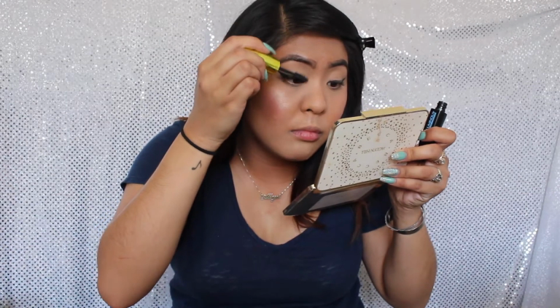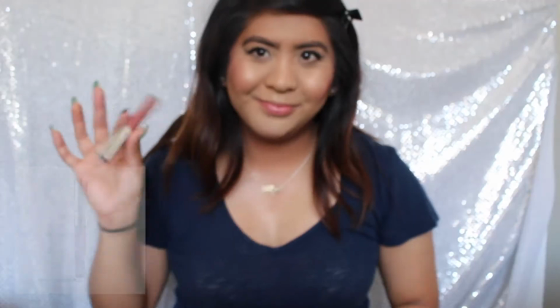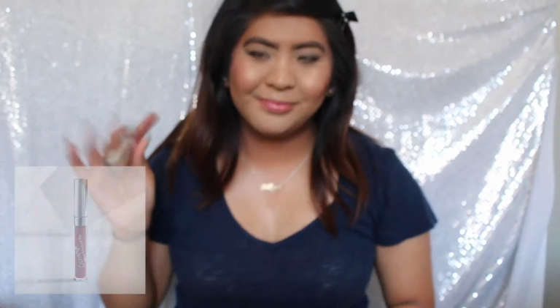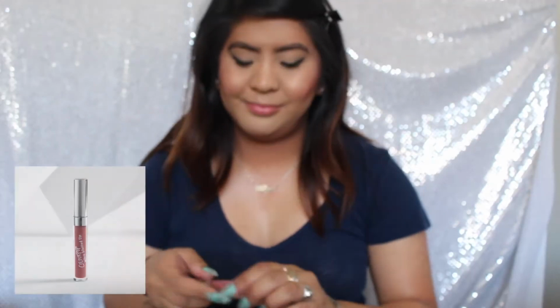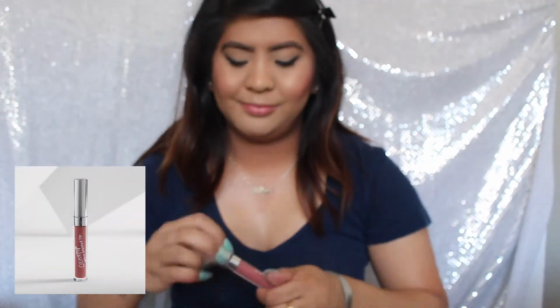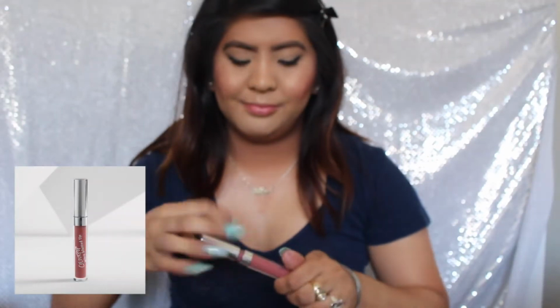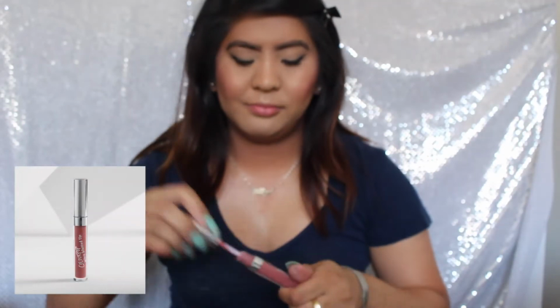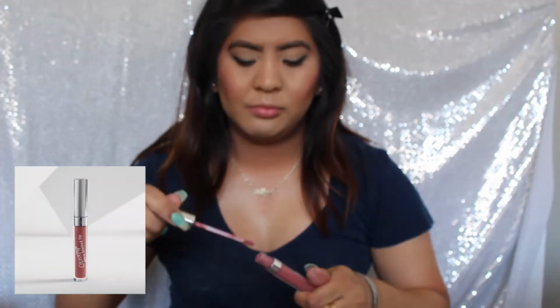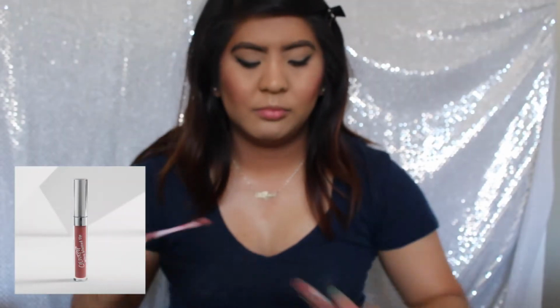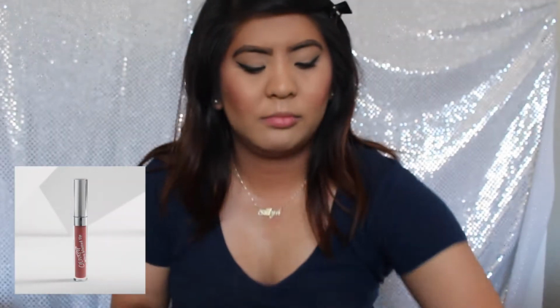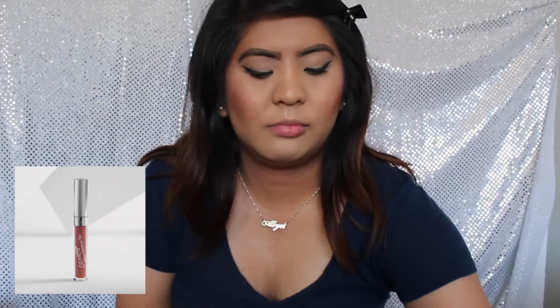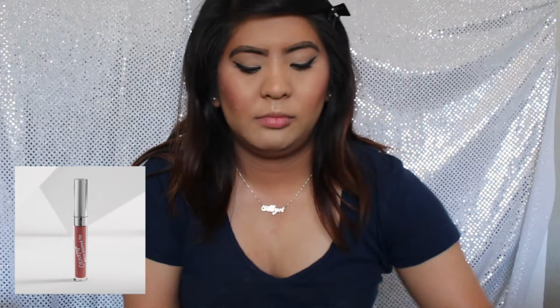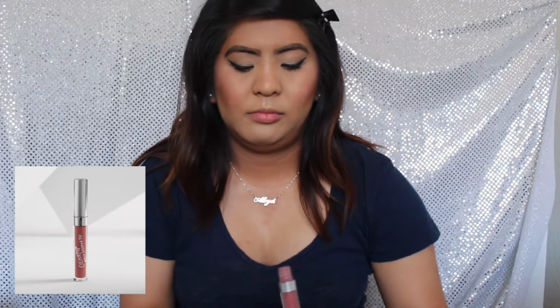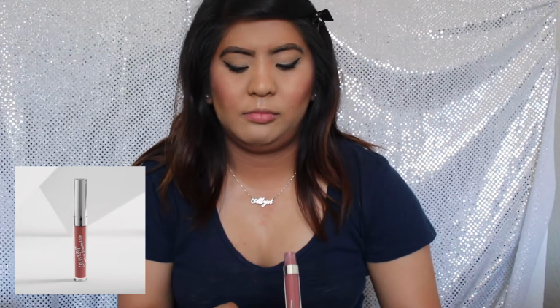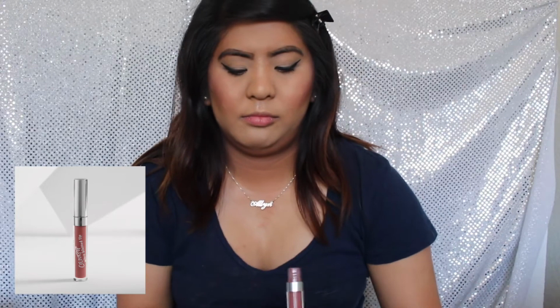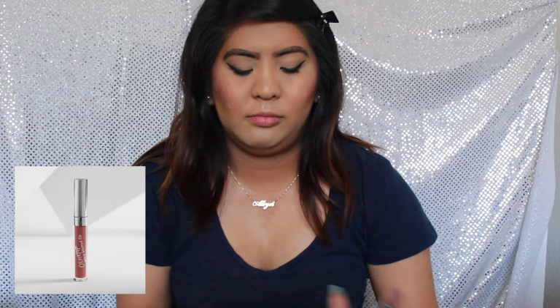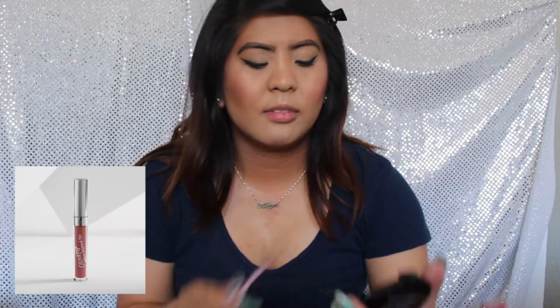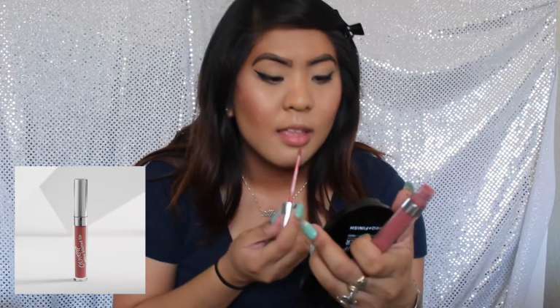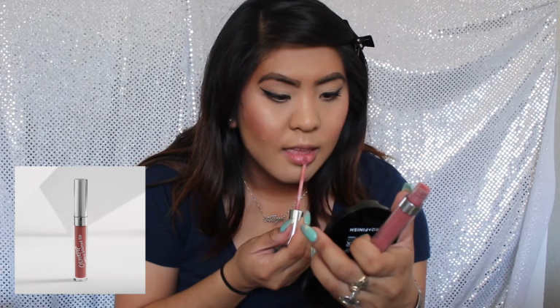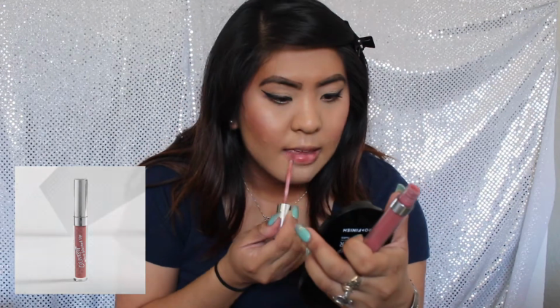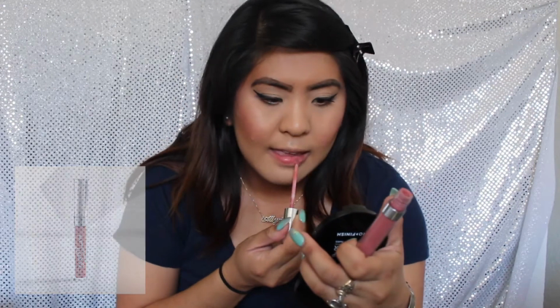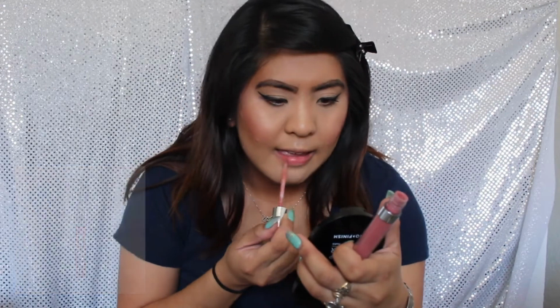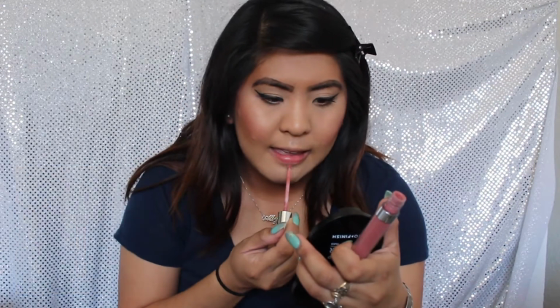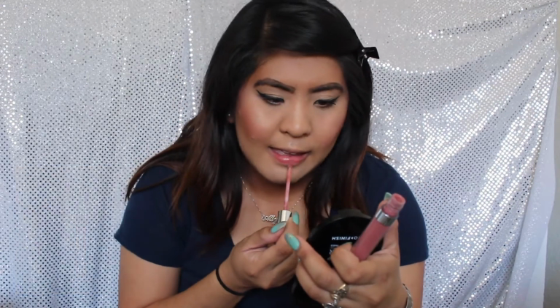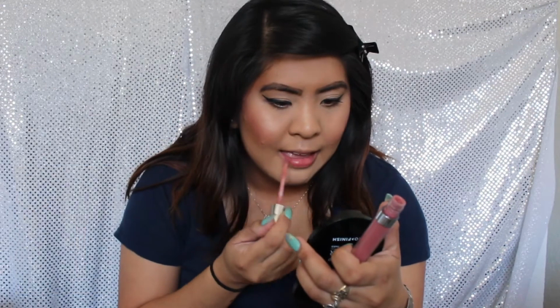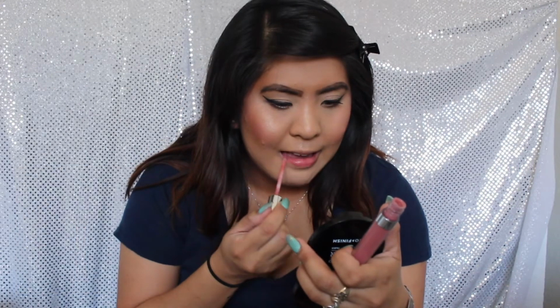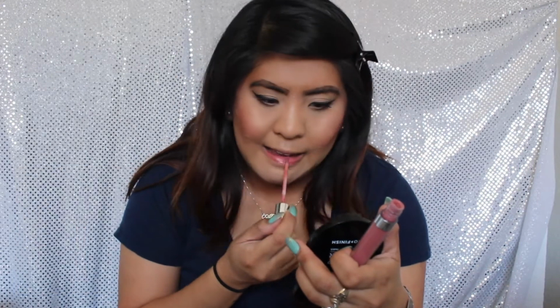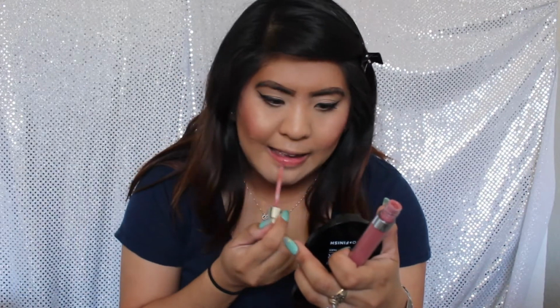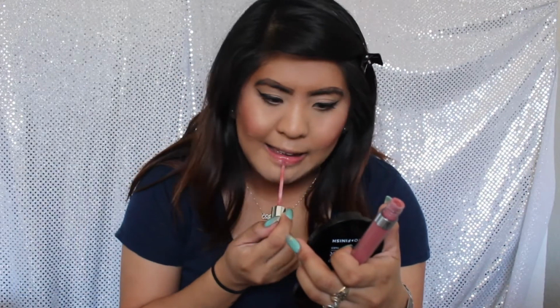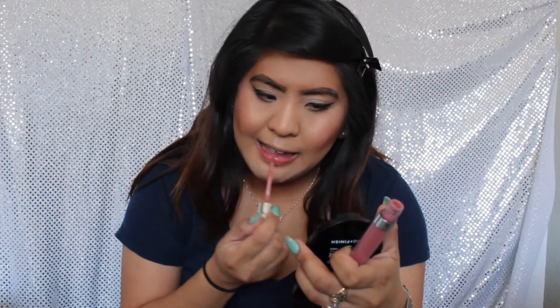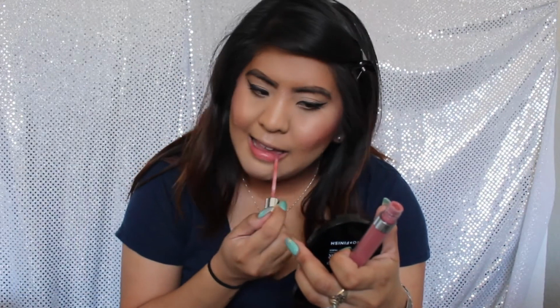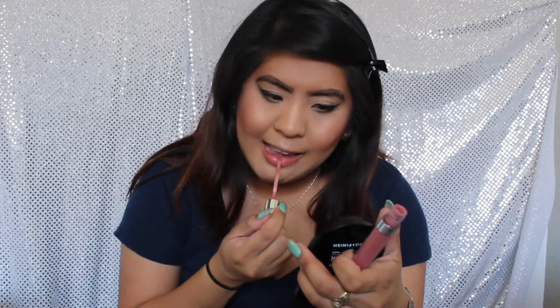Now I will be applying my lipstick — I will be using the ColourPop Ultra Blotted Lip in the shade Zuma.